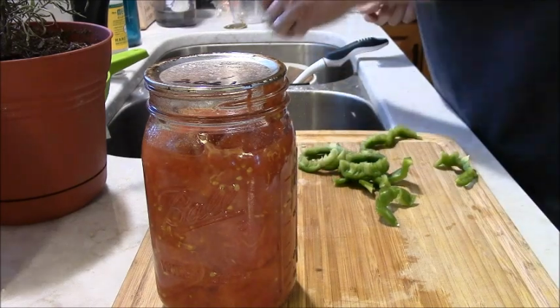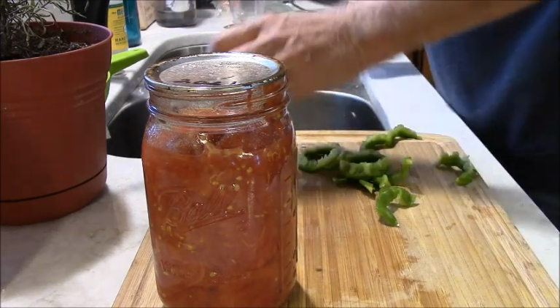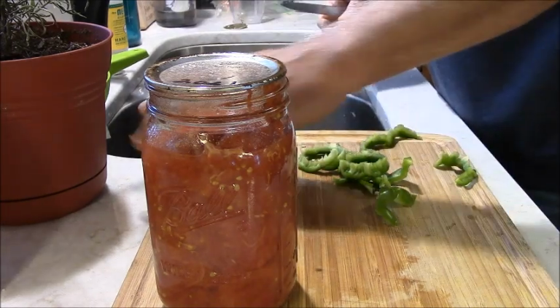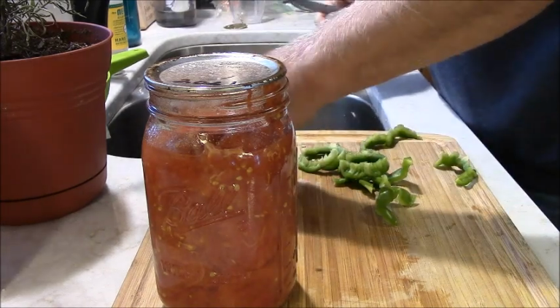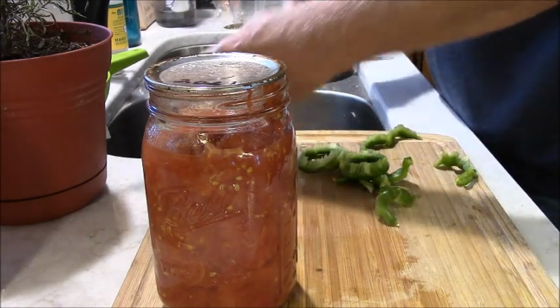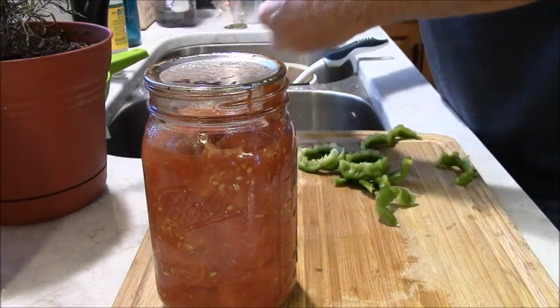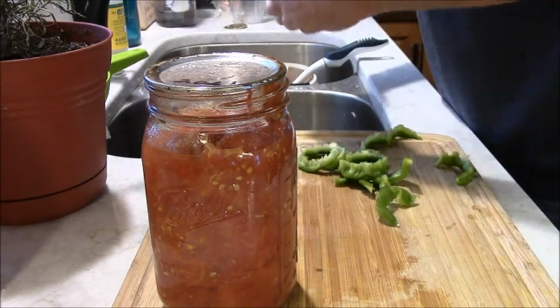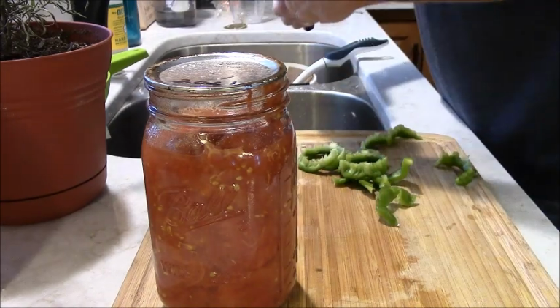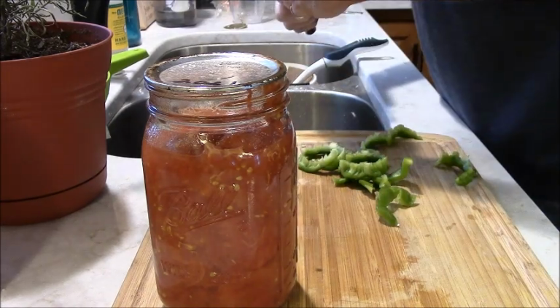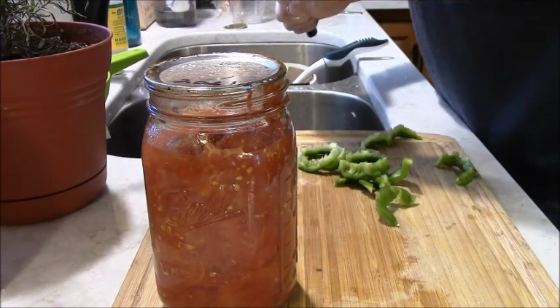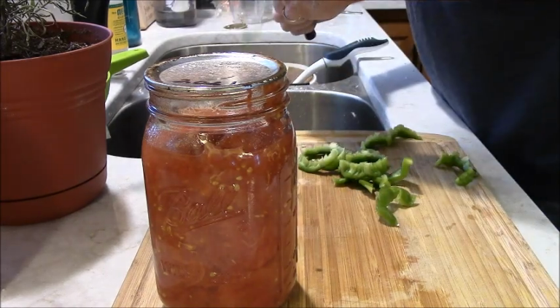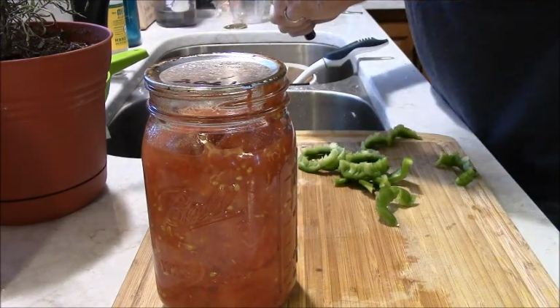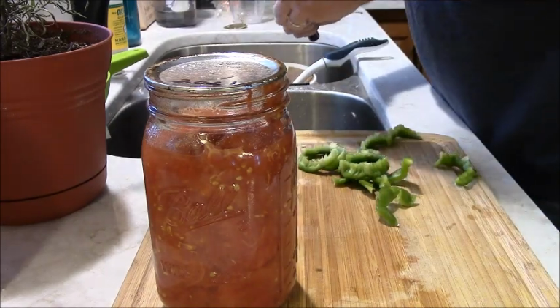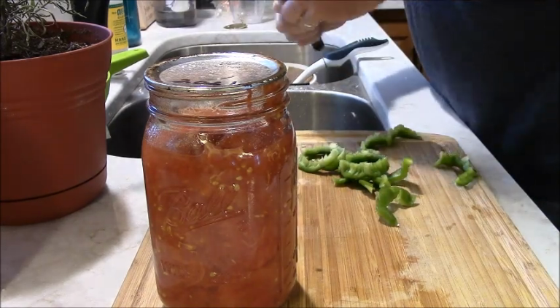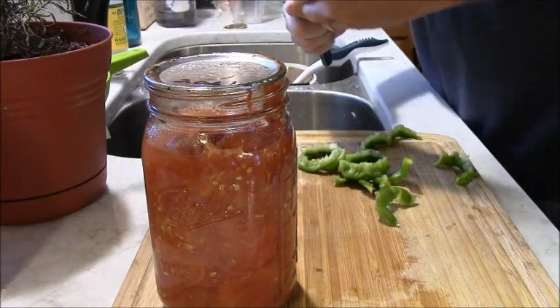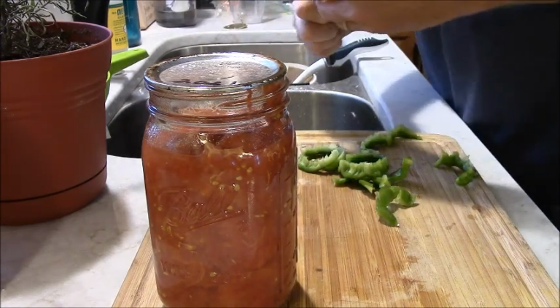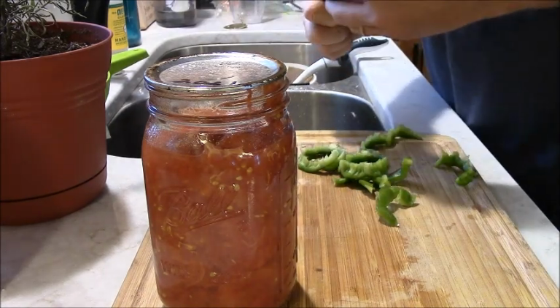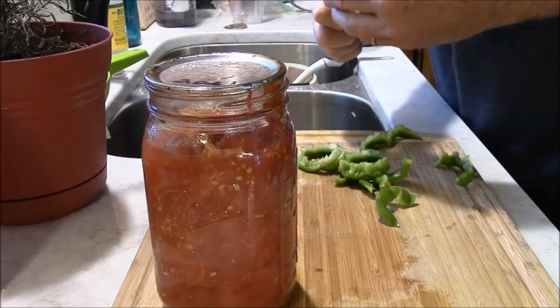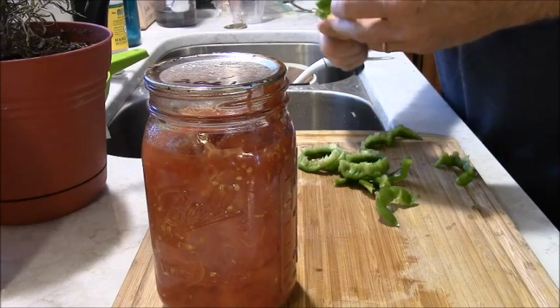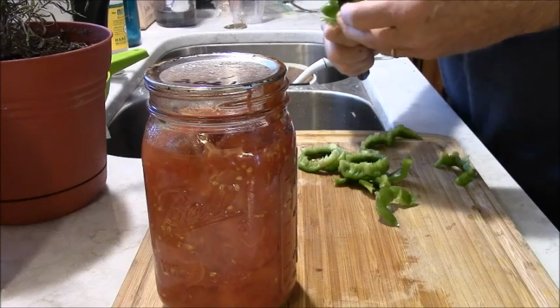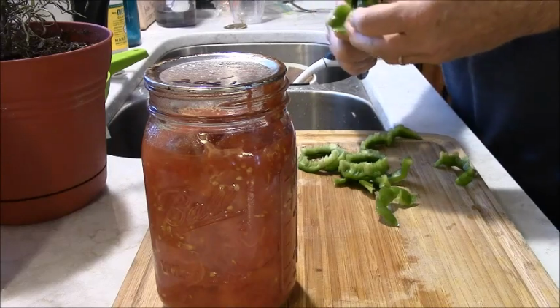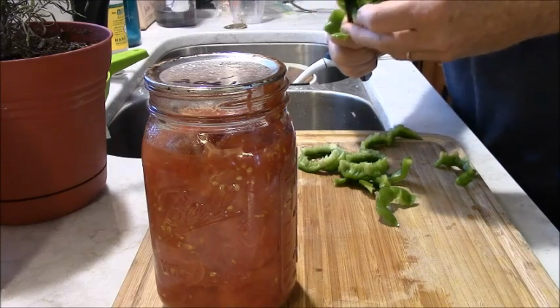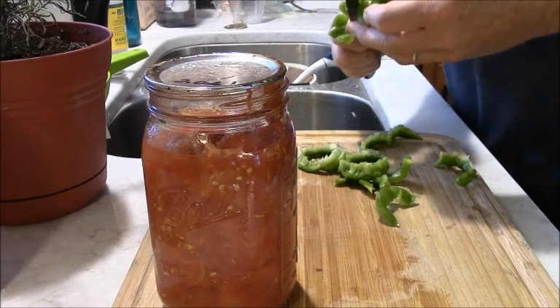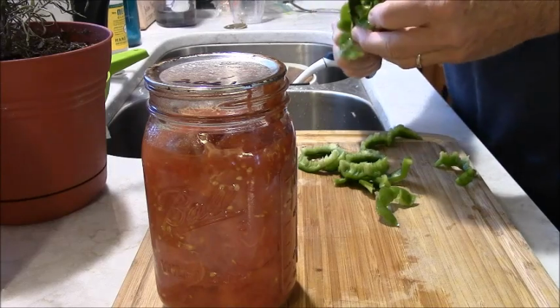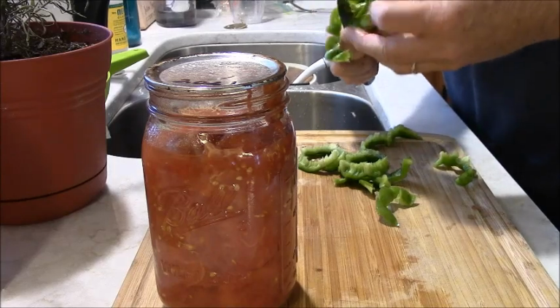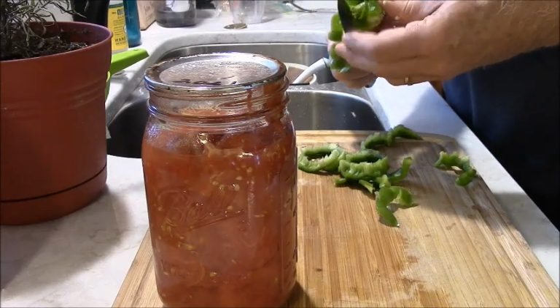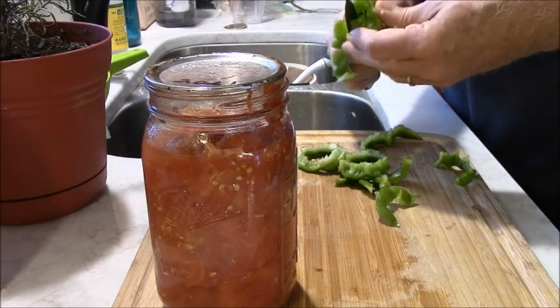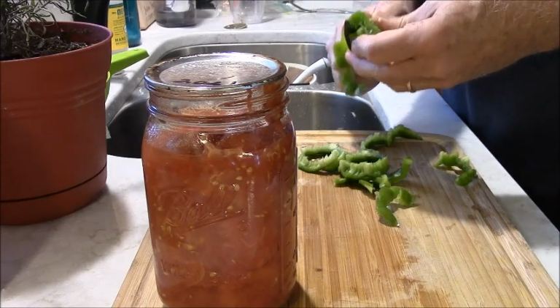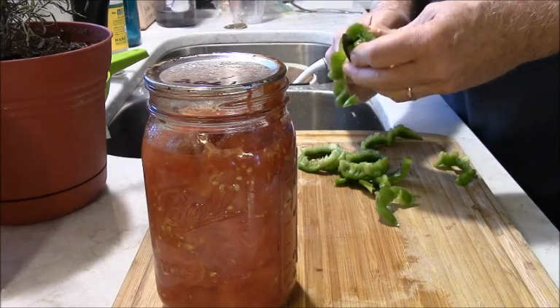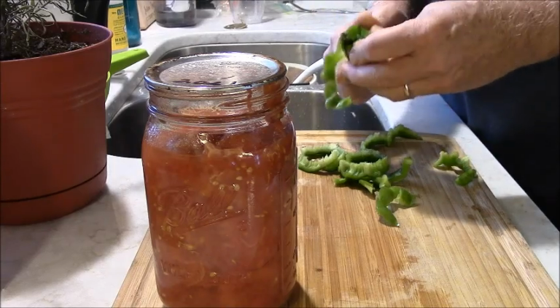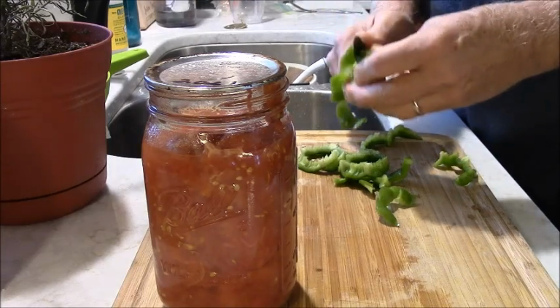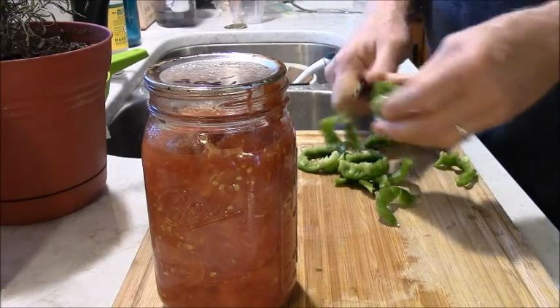They need a little bit more washing up. I got another couple of pieces of pepper.